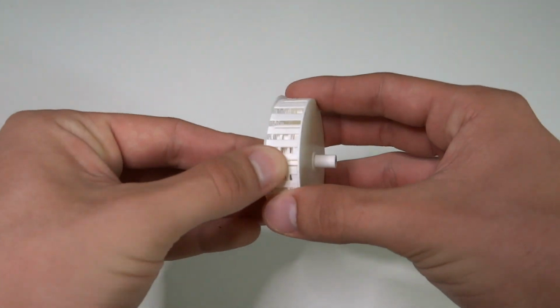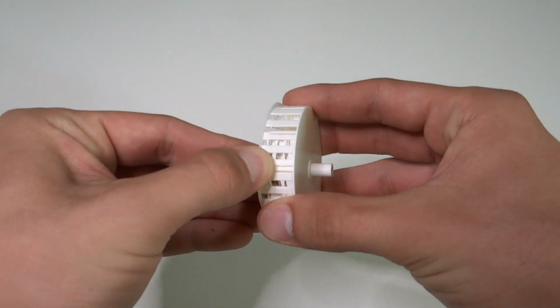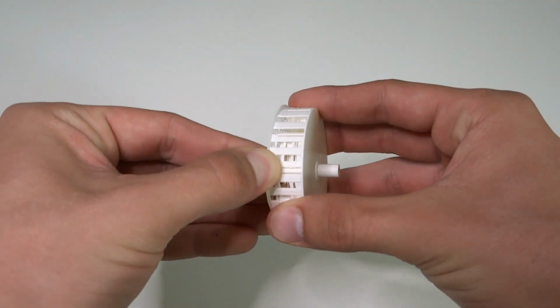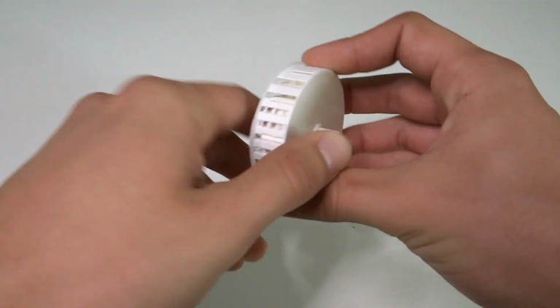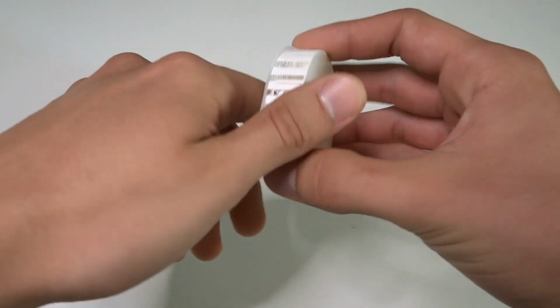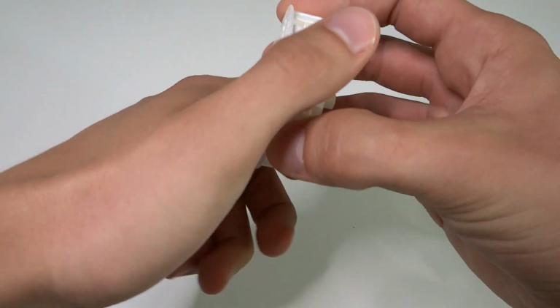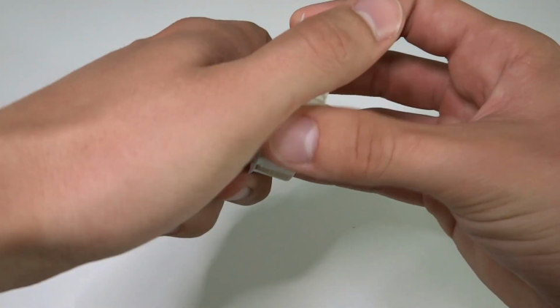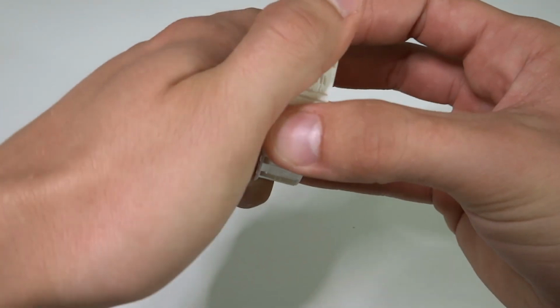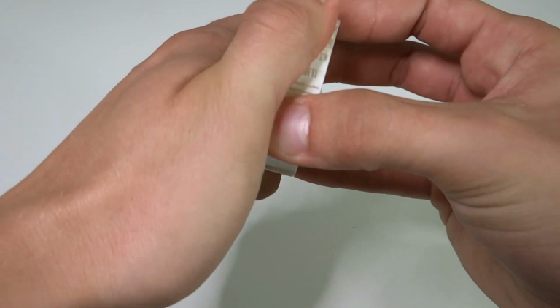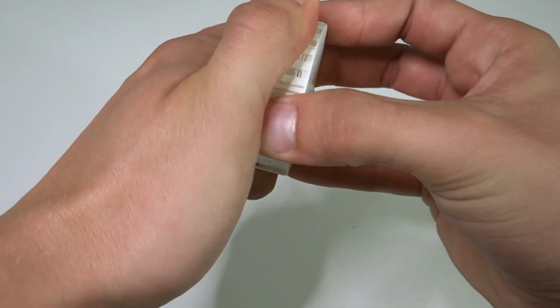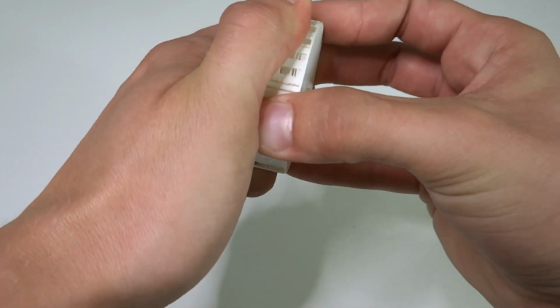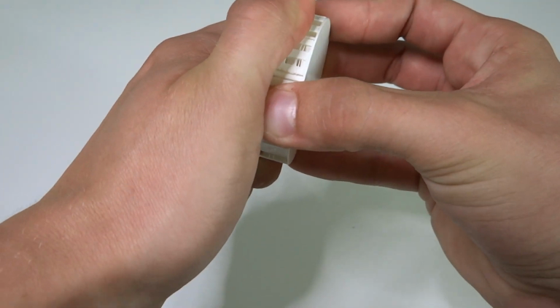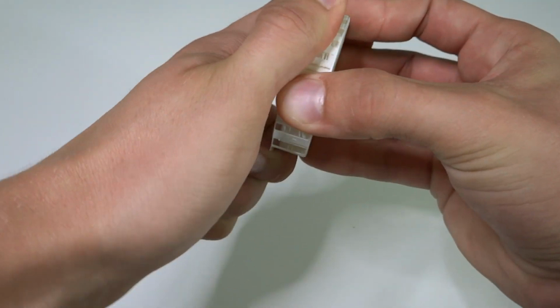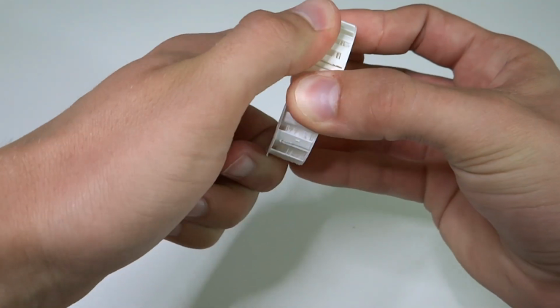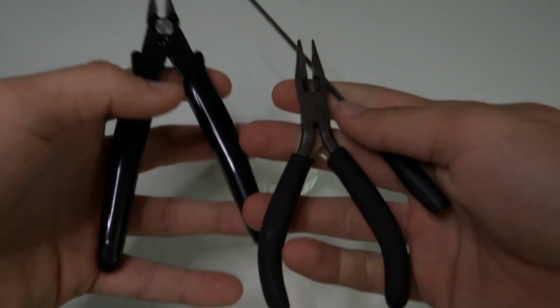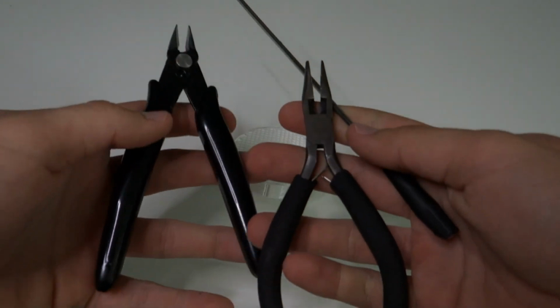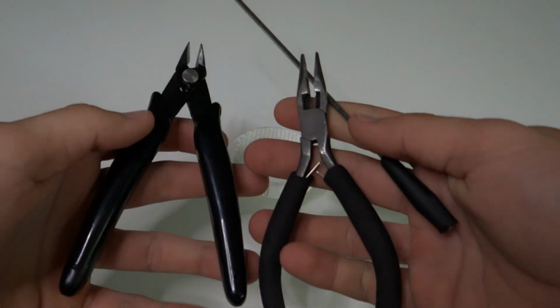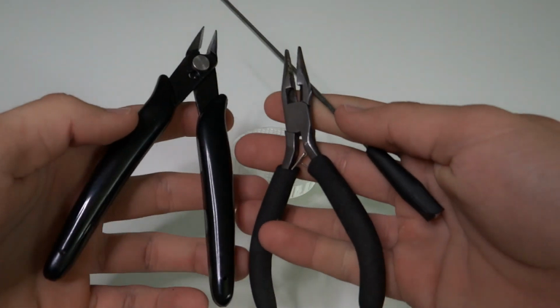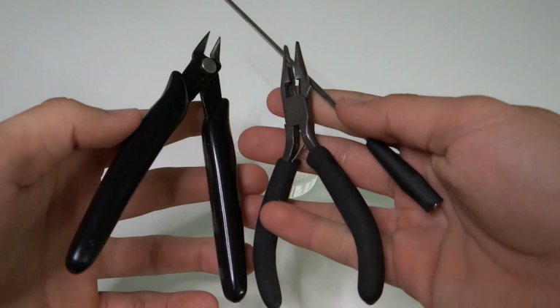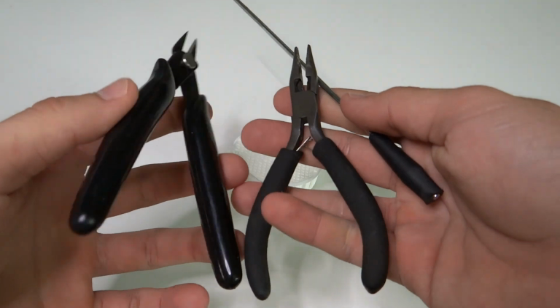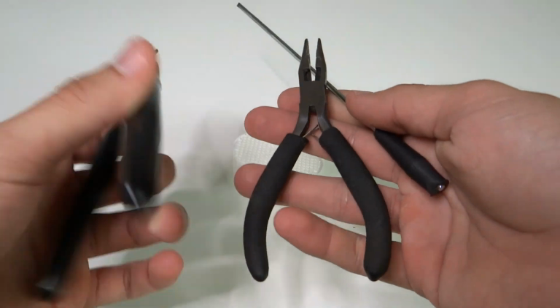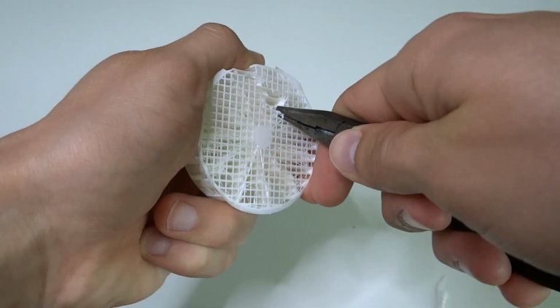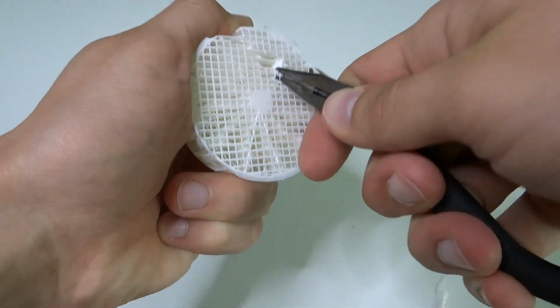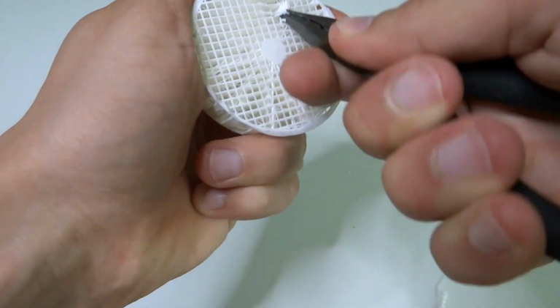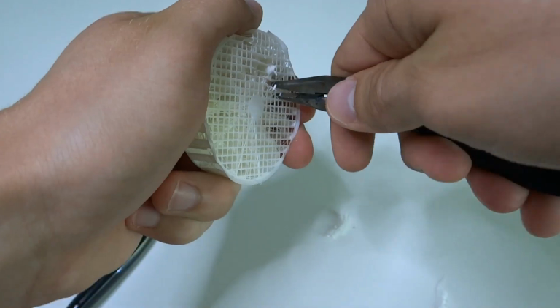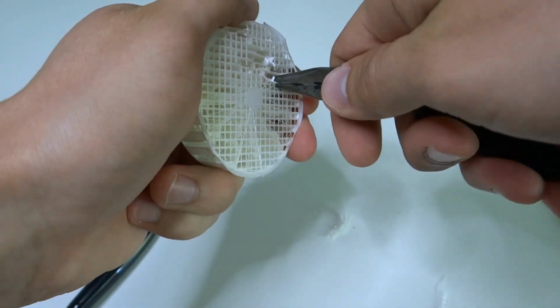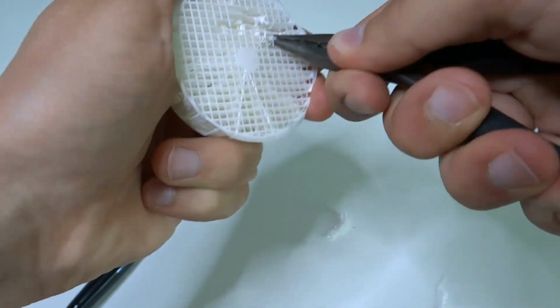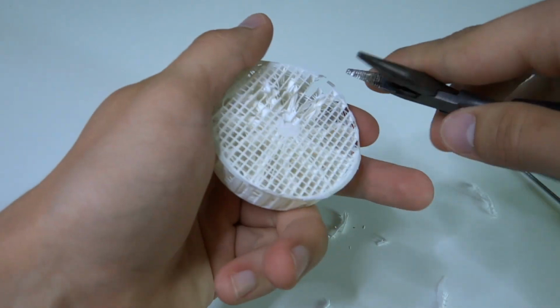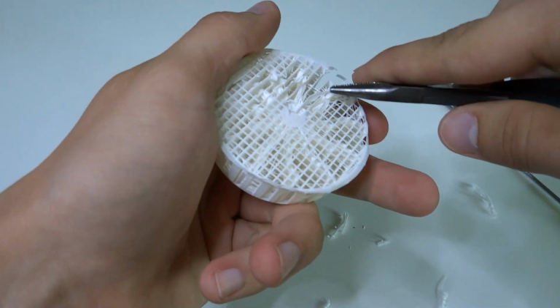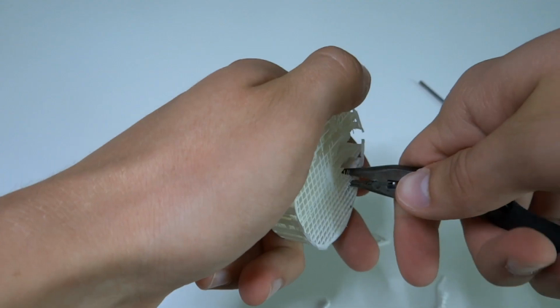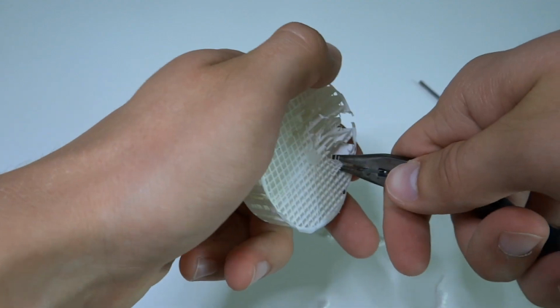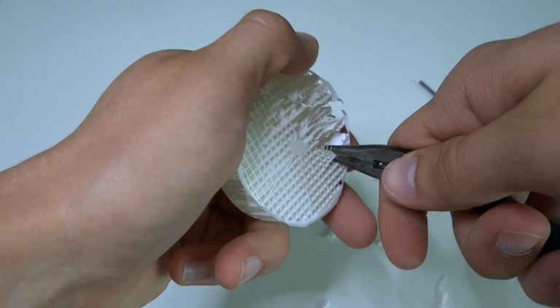Before assembling, we have to remove supports from all prints. It is almost impossible to do by hand, so you should use some tools to do that.